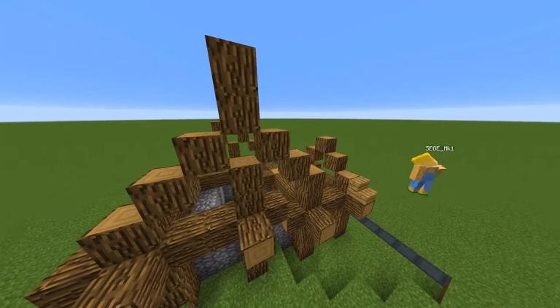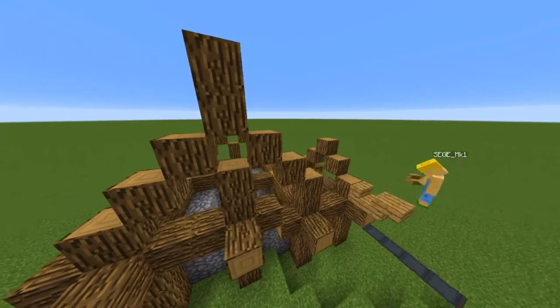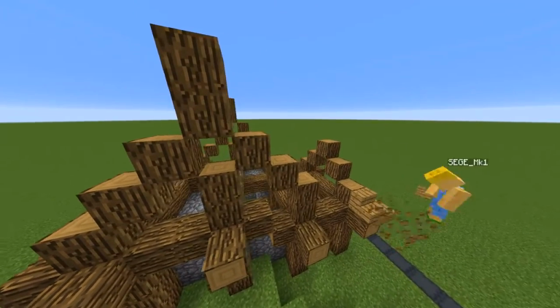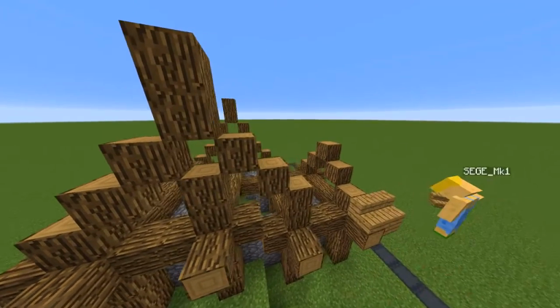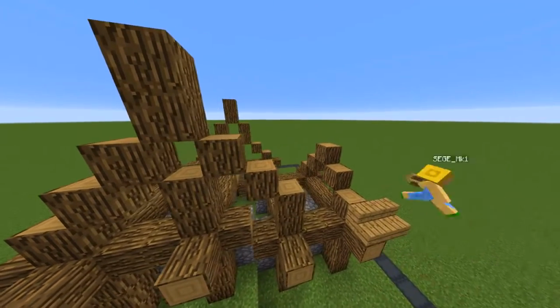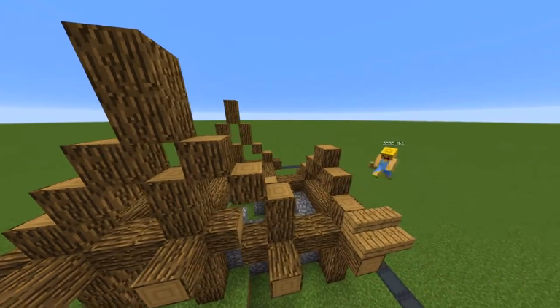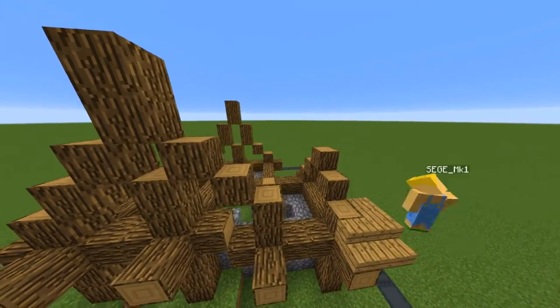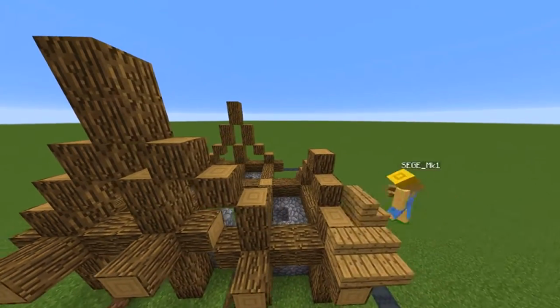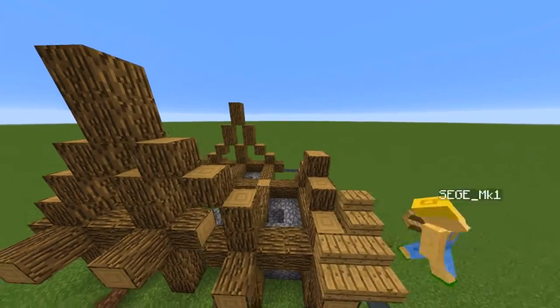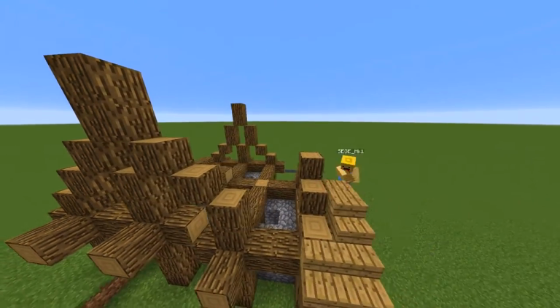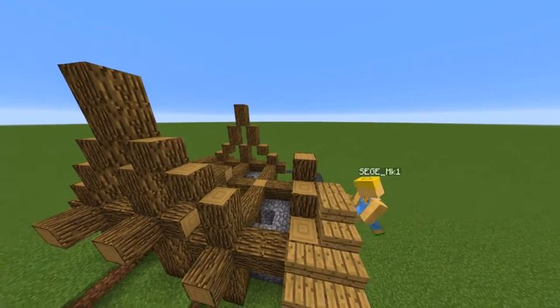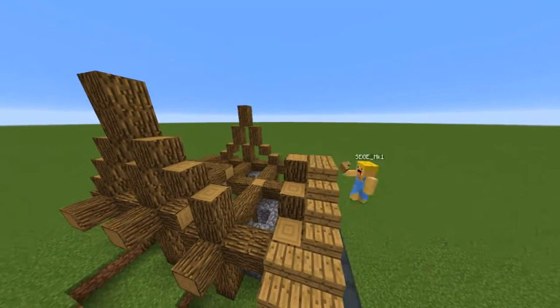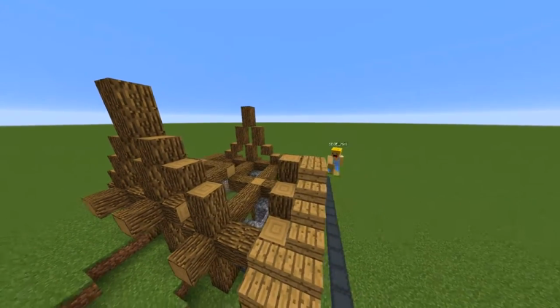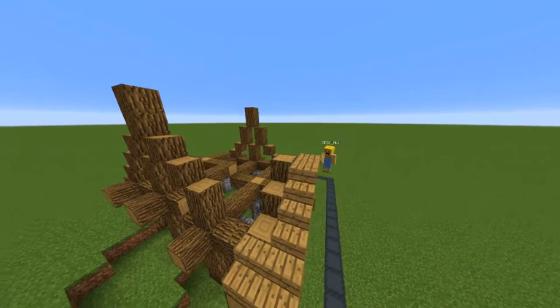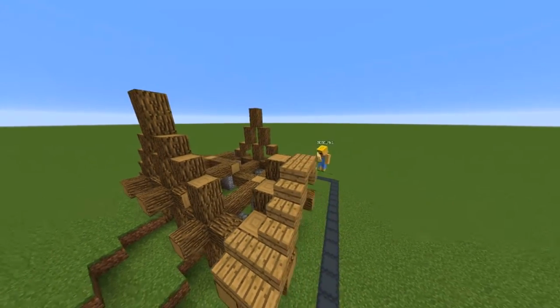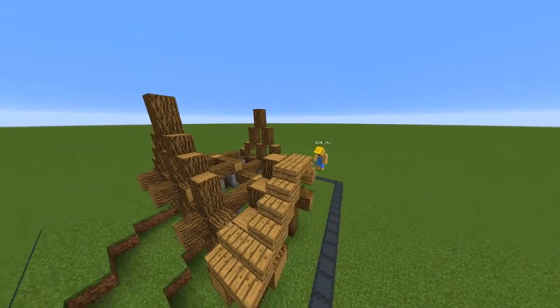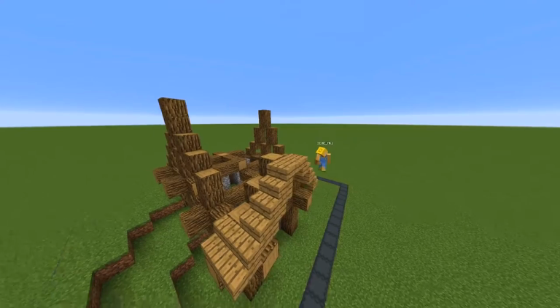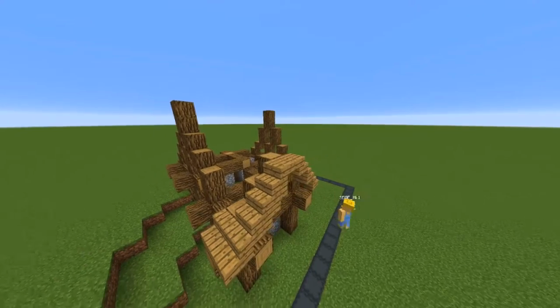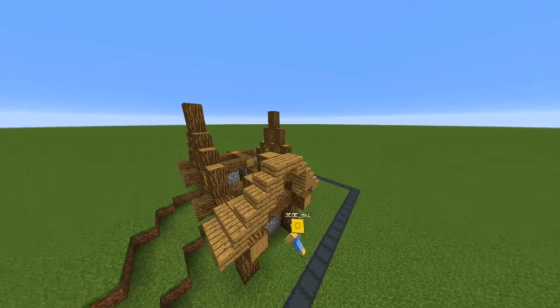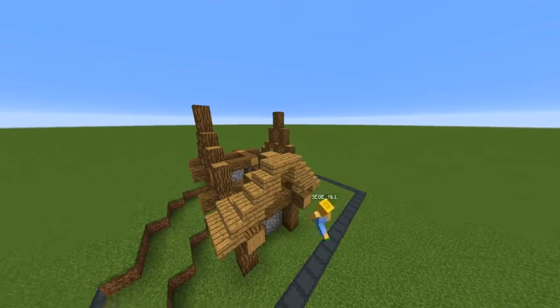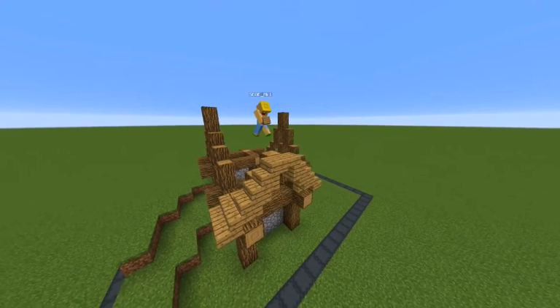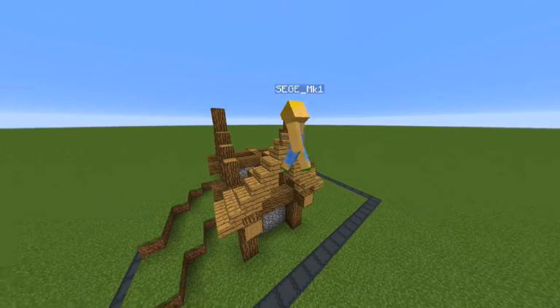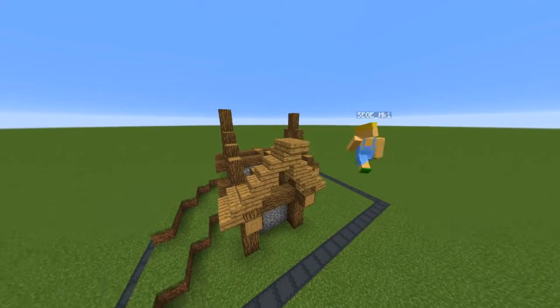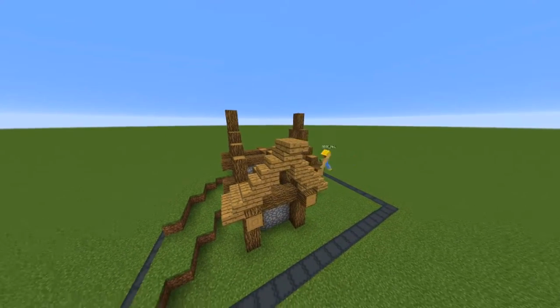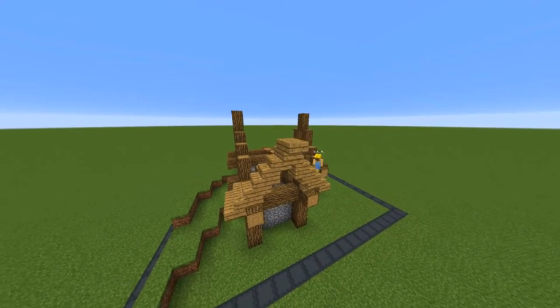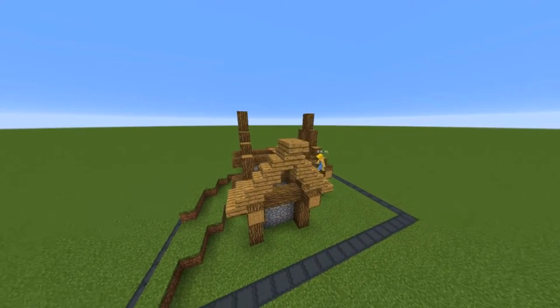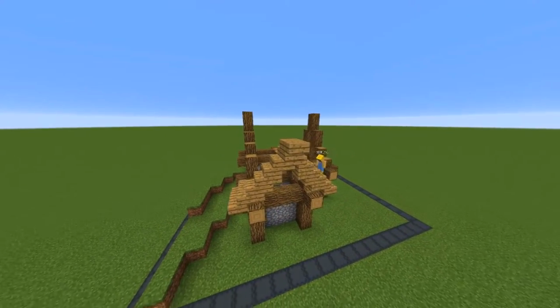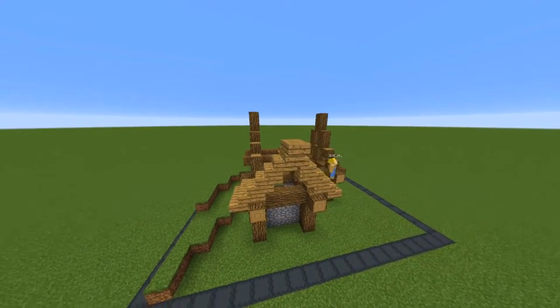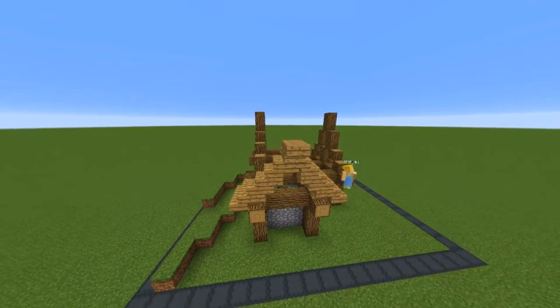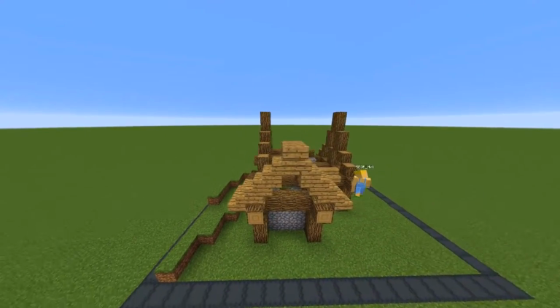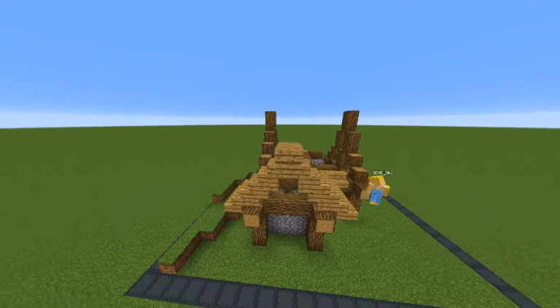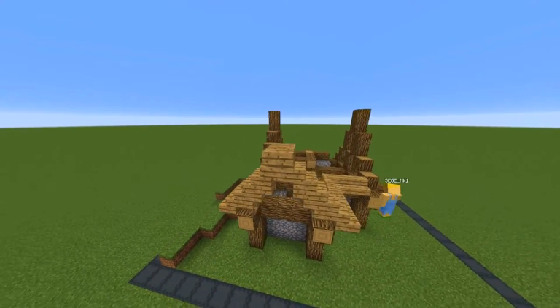Now I am starting to add the outer rim of the roof. In these kind of small houses I intend to use oak wood for the outlines and spruce wood for the main parts of the roof.